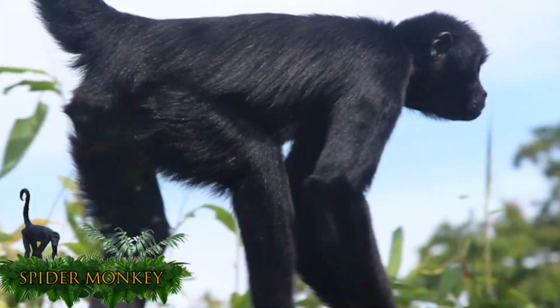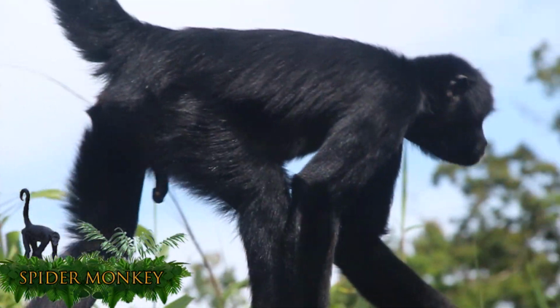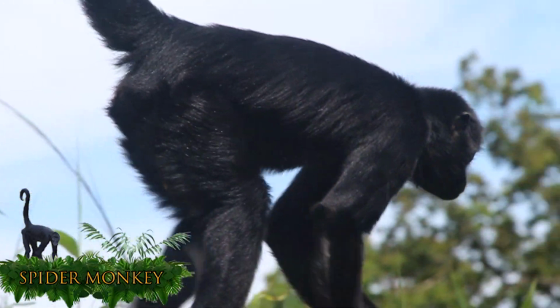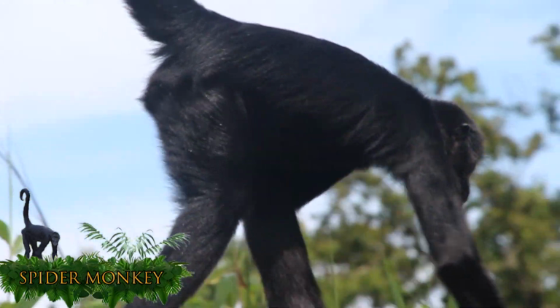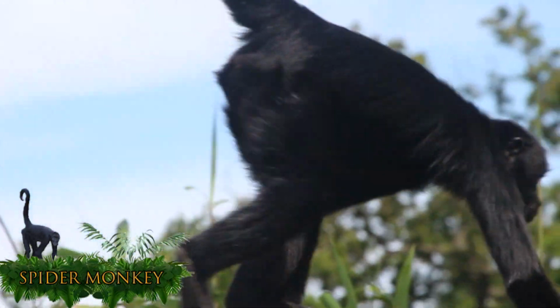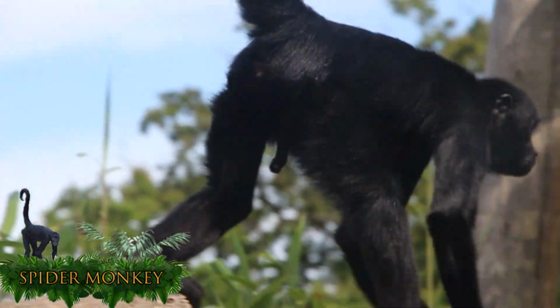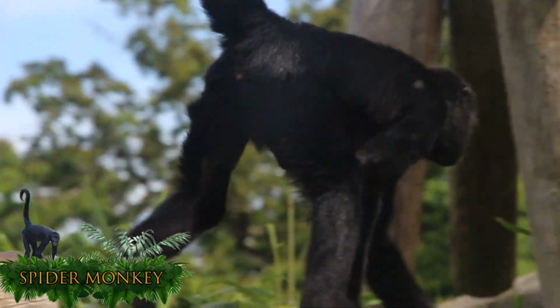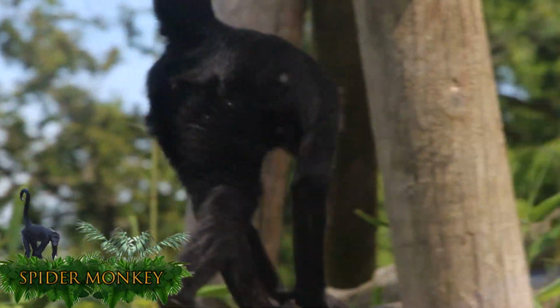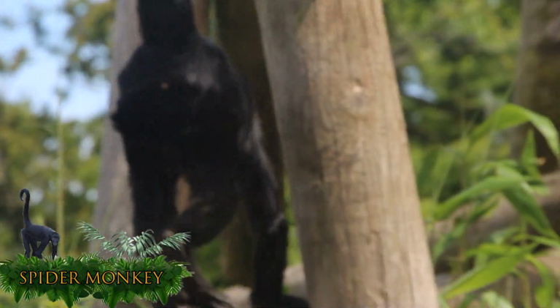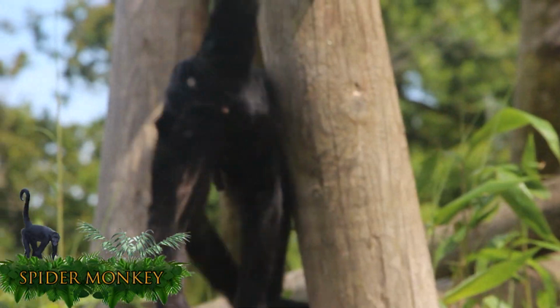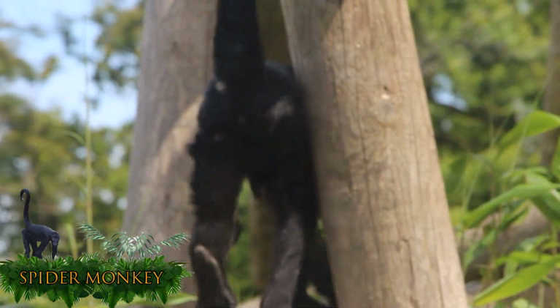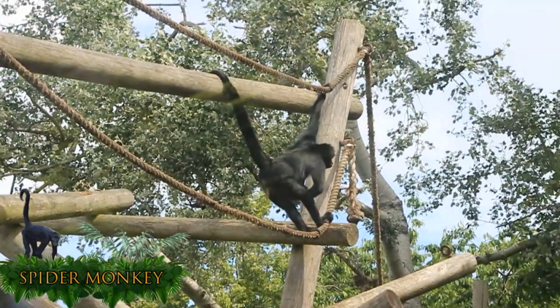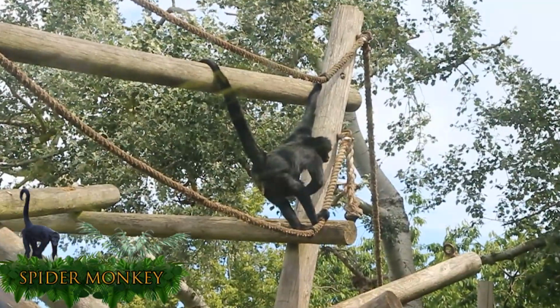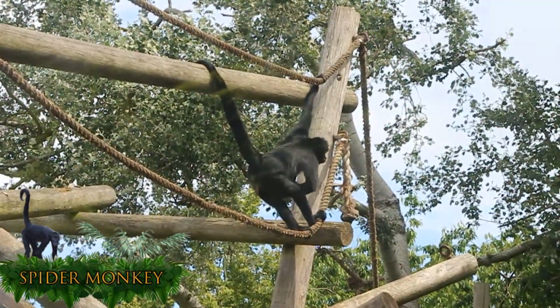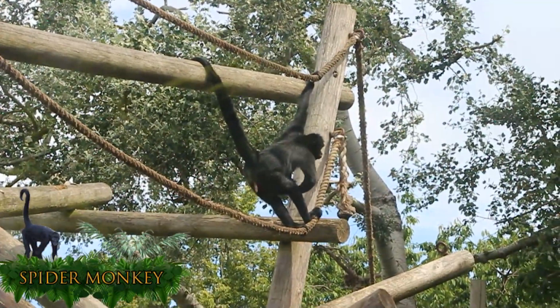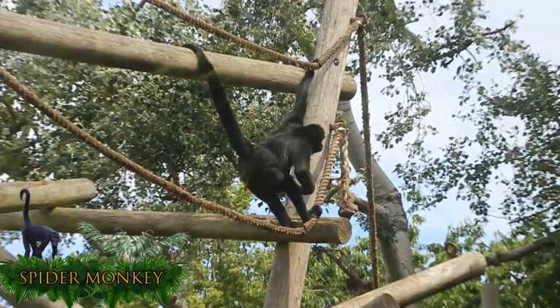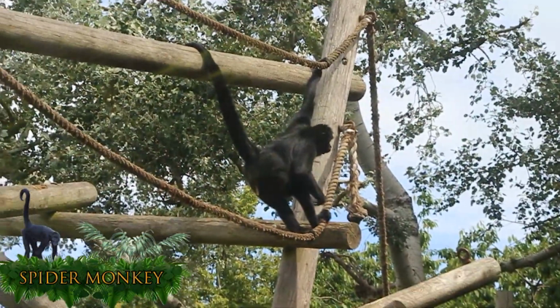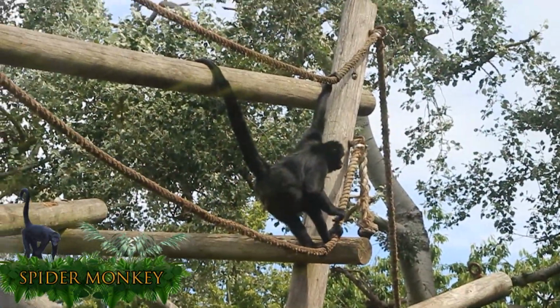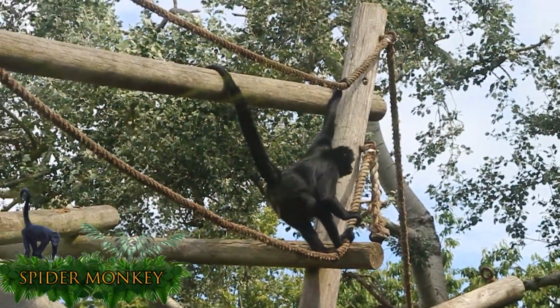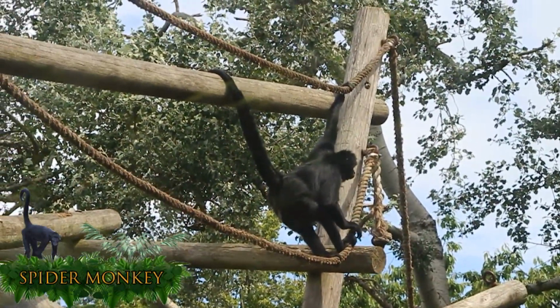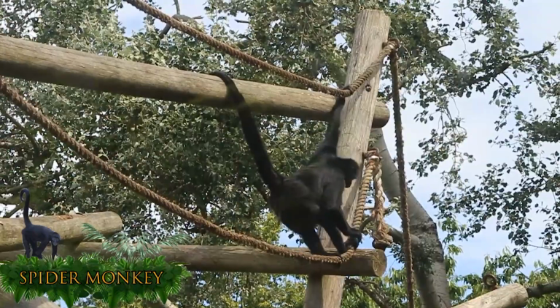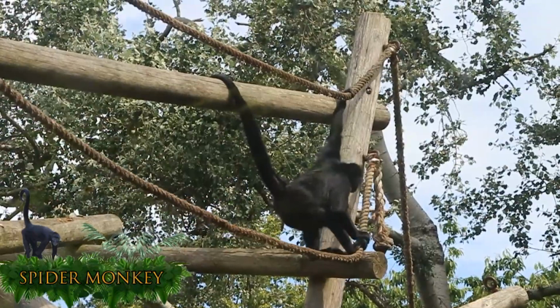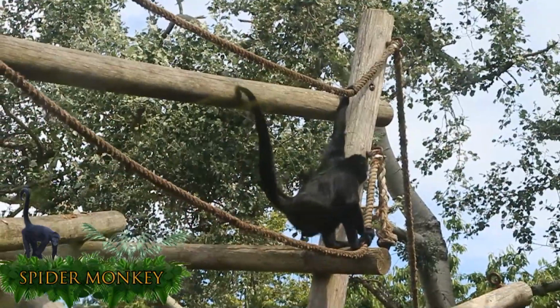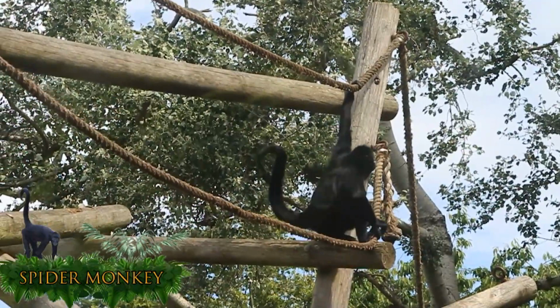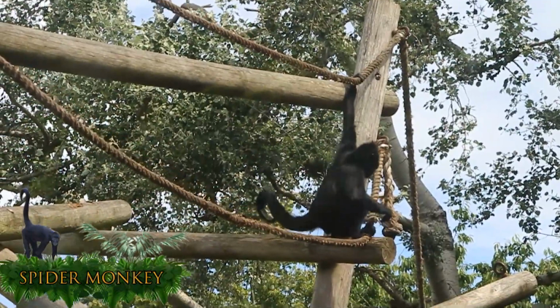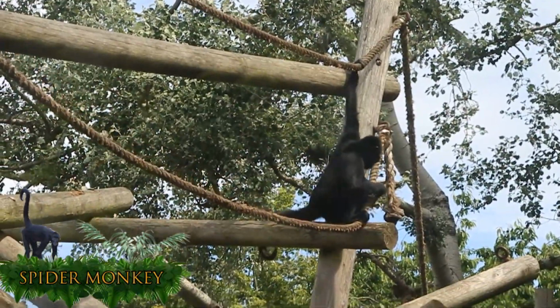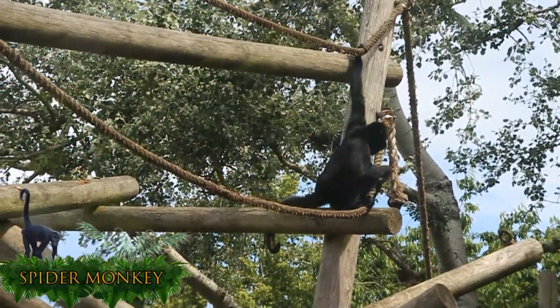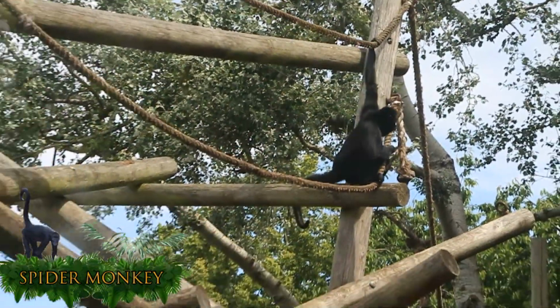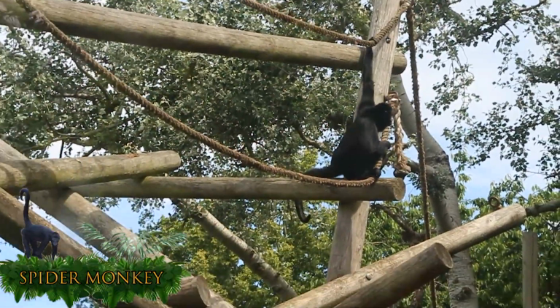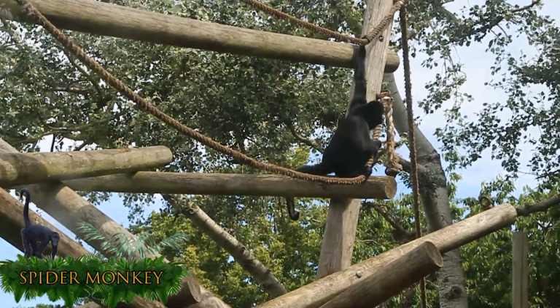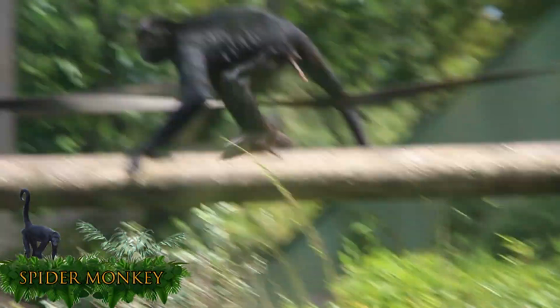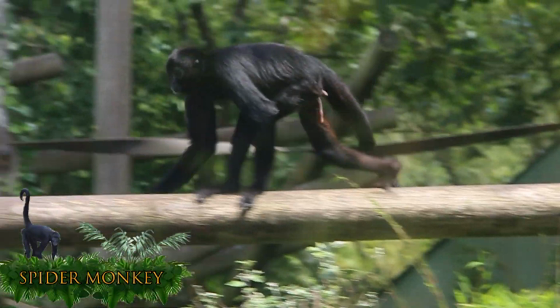However, they break into smaller groups of between three and four to feed, which are usually led by females, which is uncommon for a primate group to be led by a female.